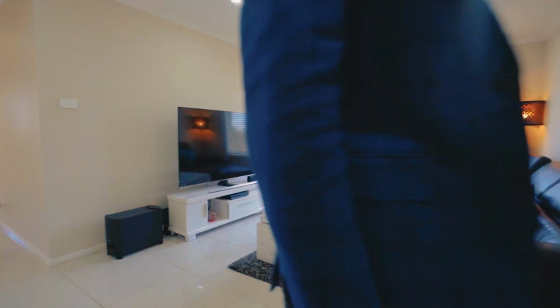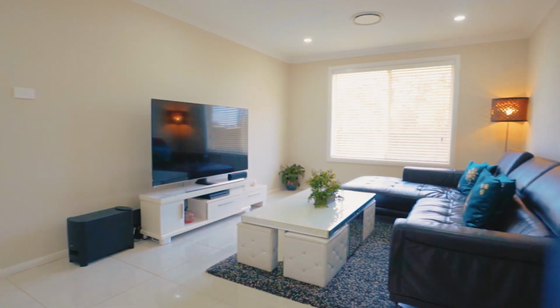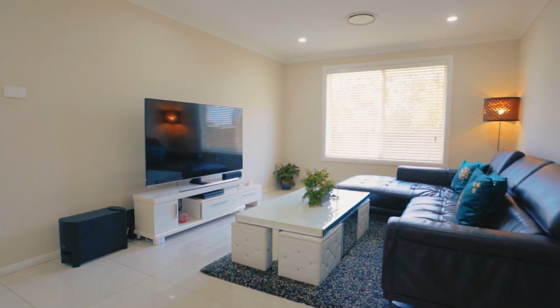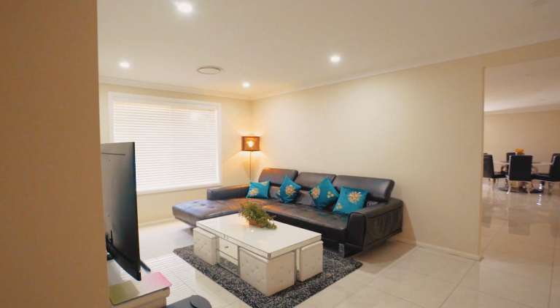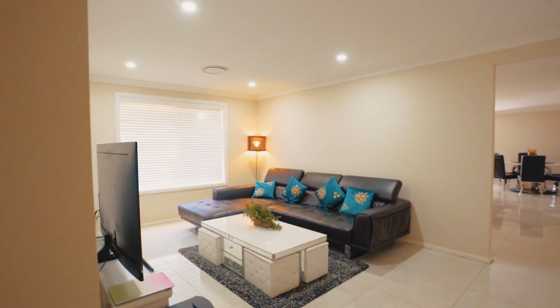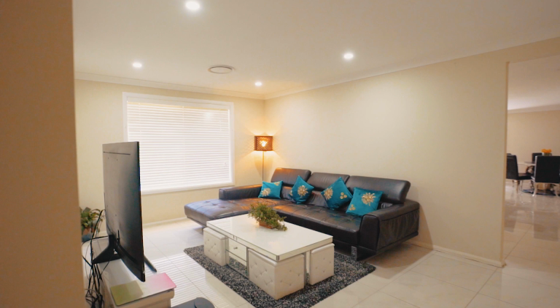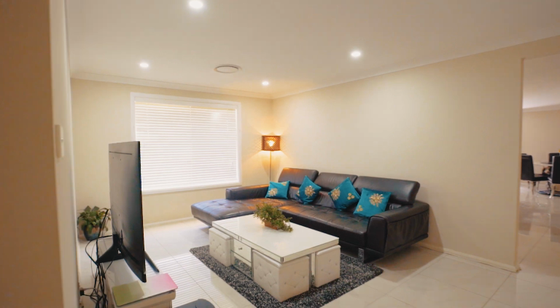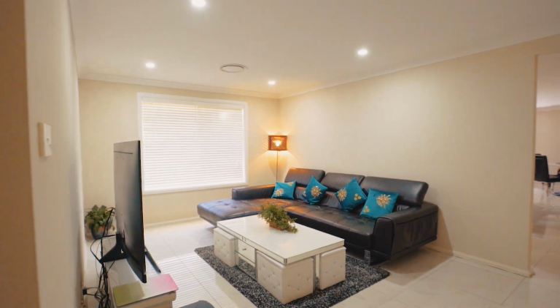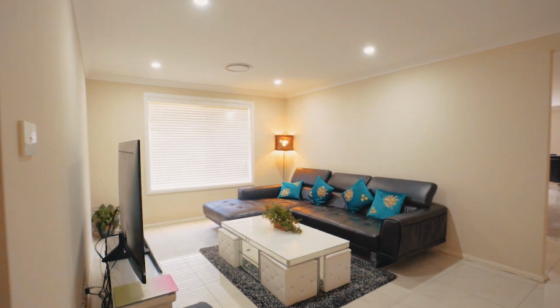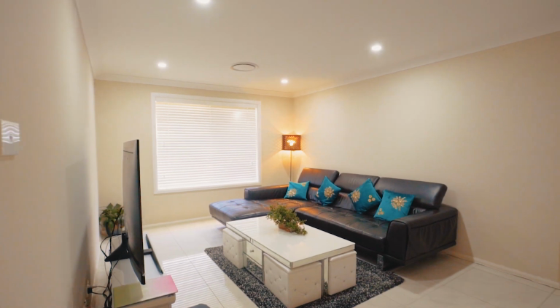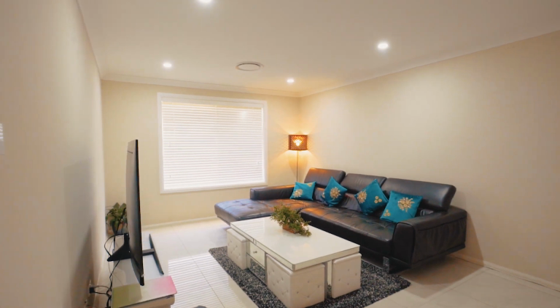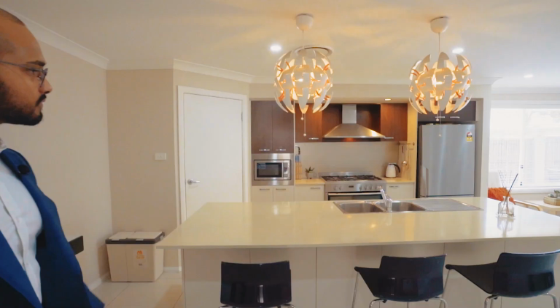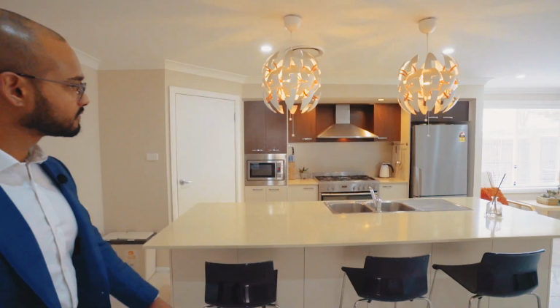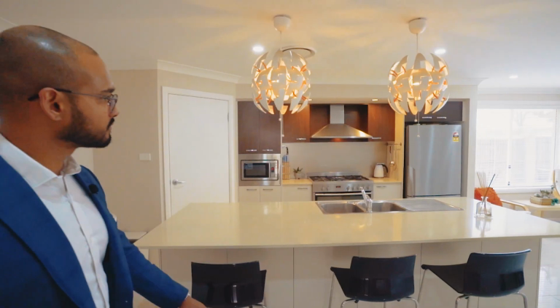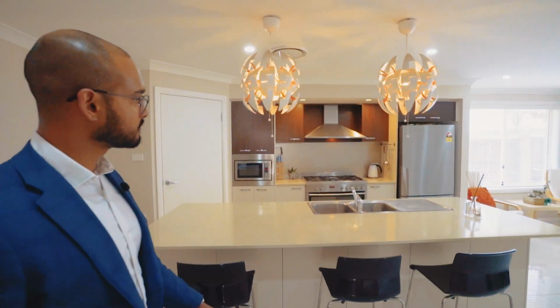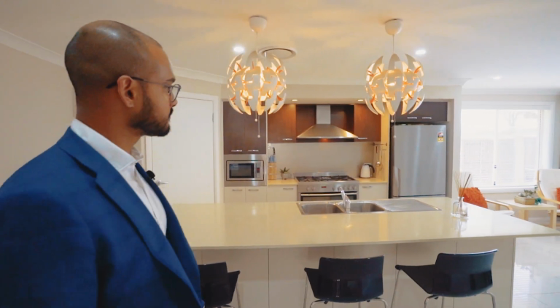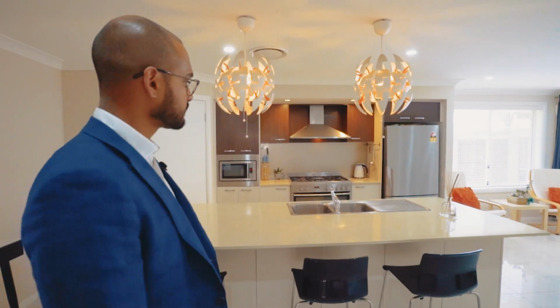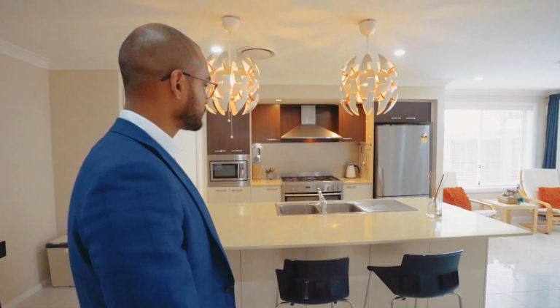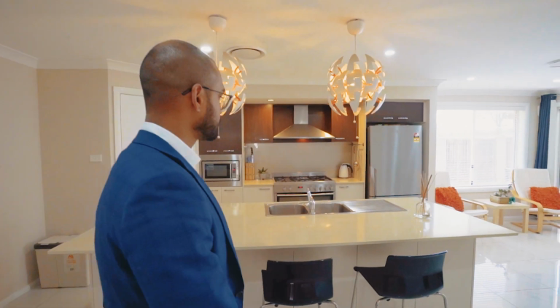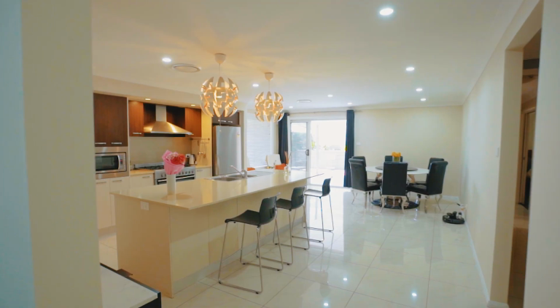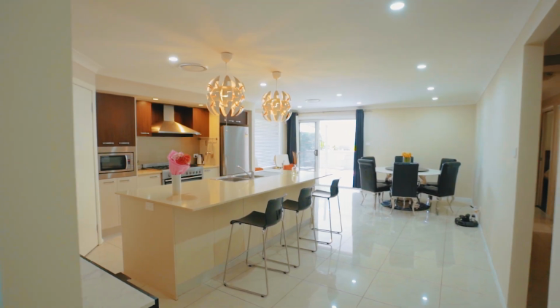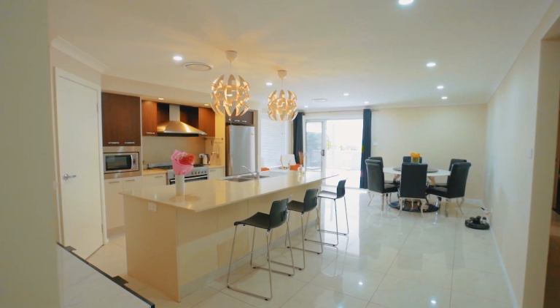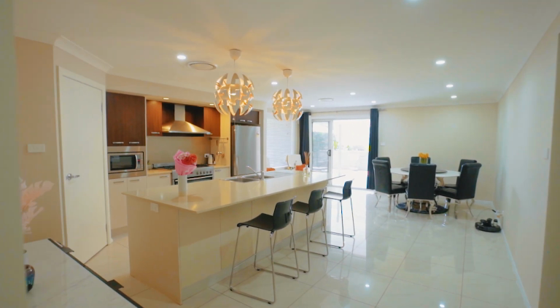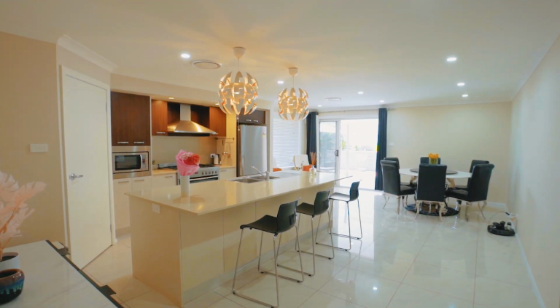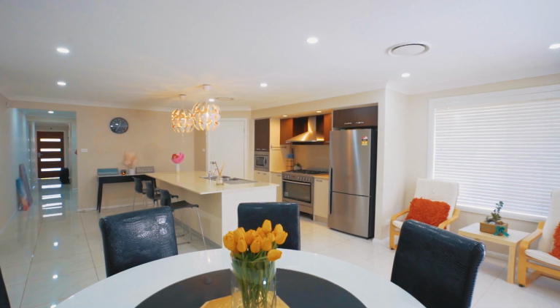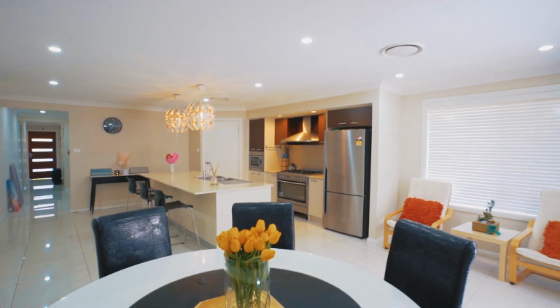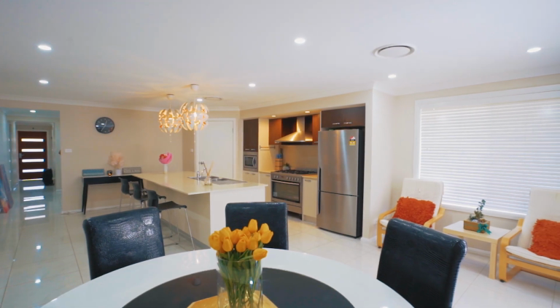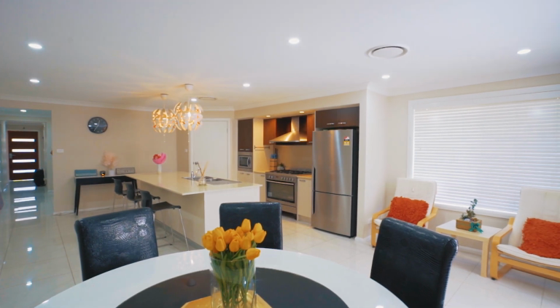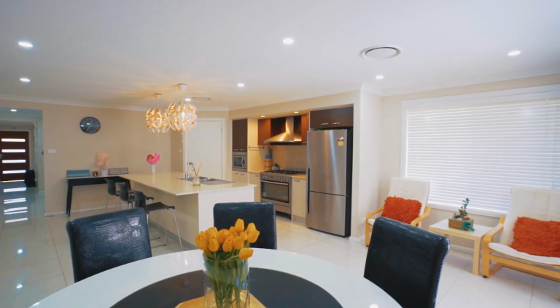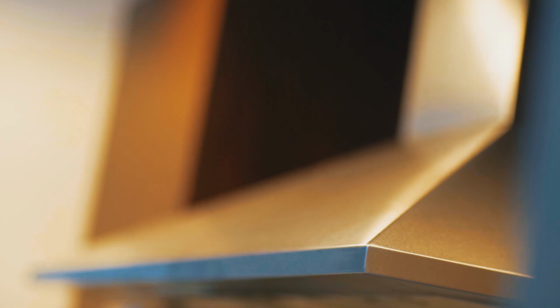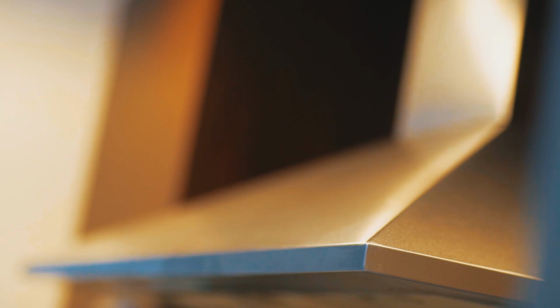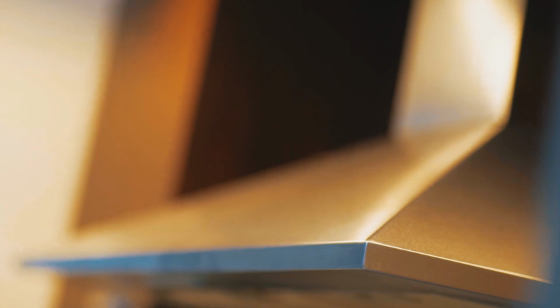Thoughtfully designed with high-quality fixtures and fittings, the floor plan is open and light-filled and offers a great balance of indoor and outdoor living and entertaining.